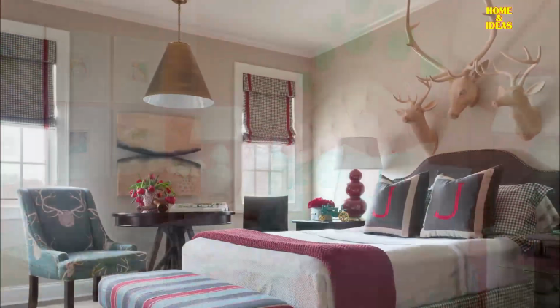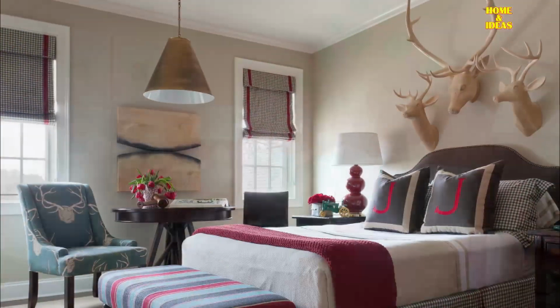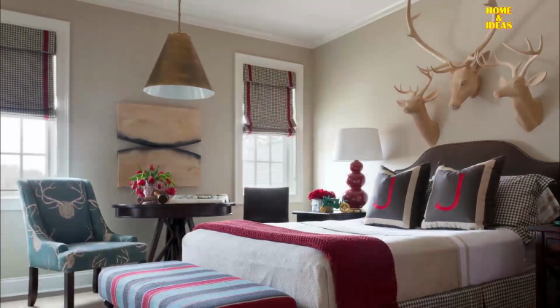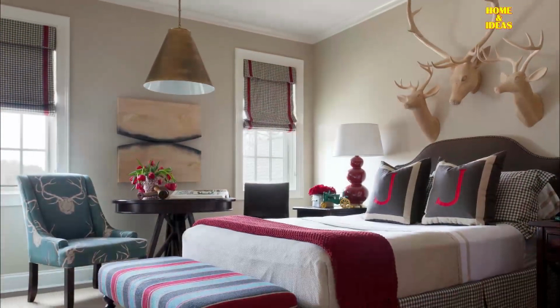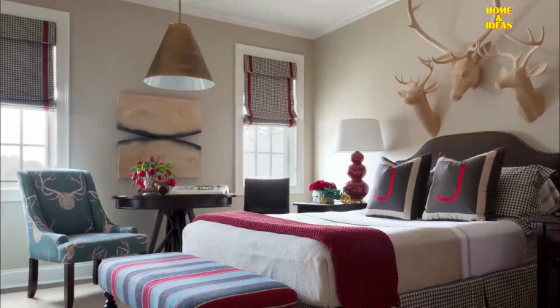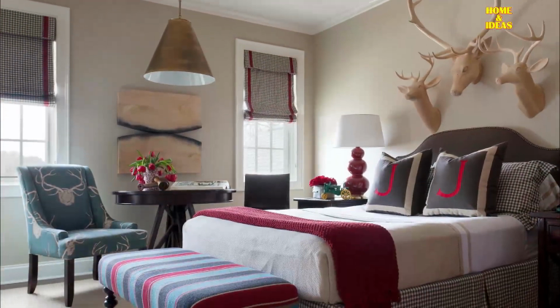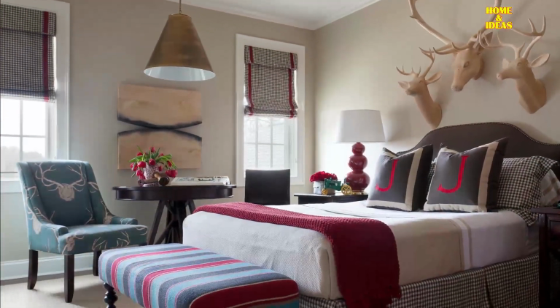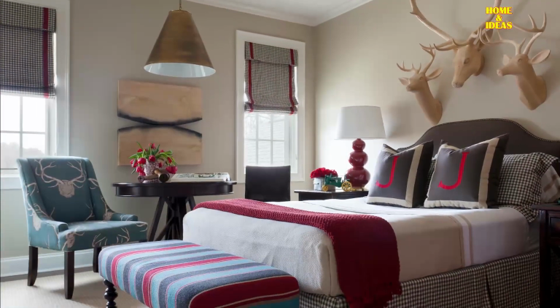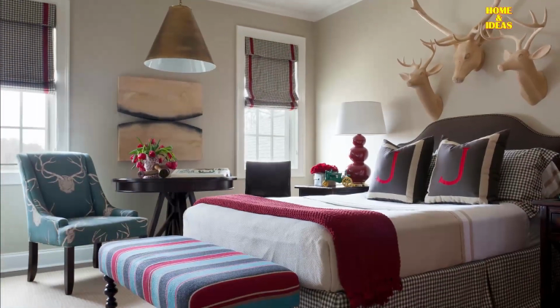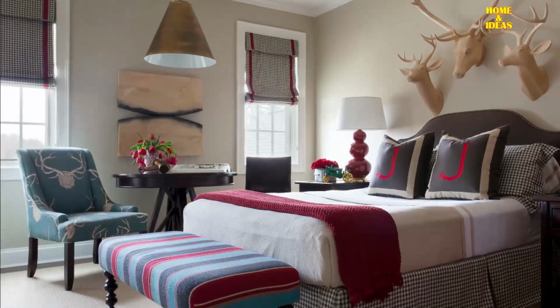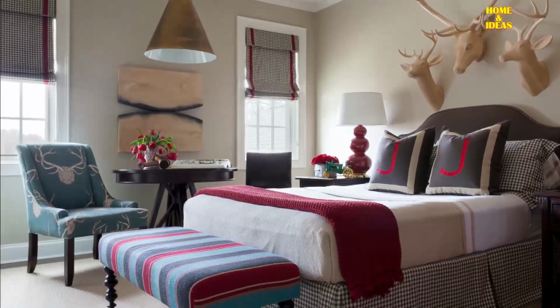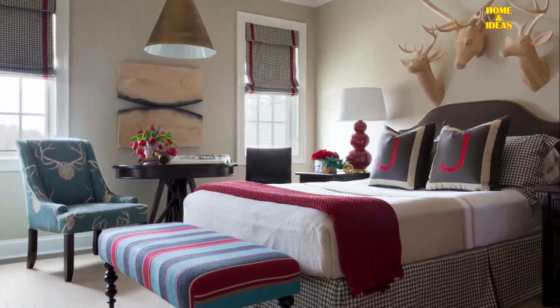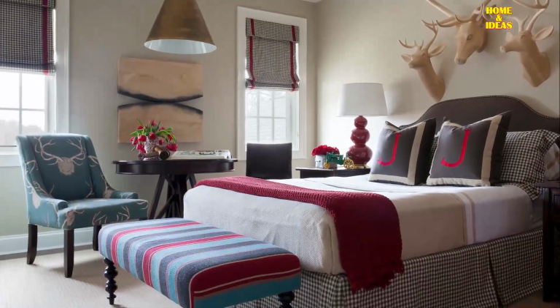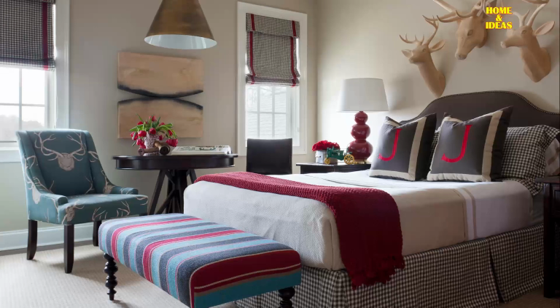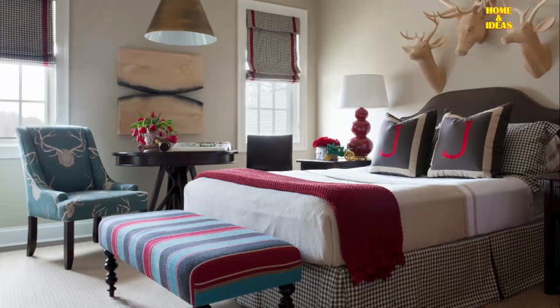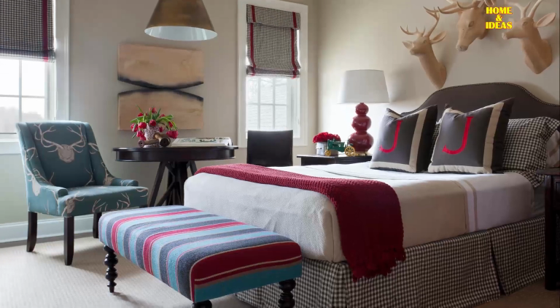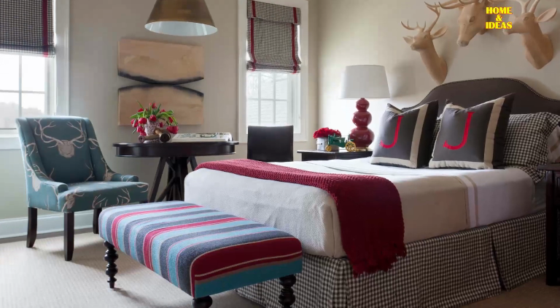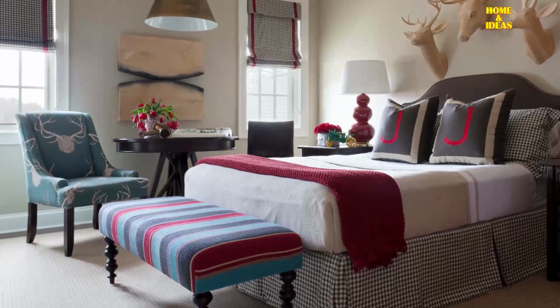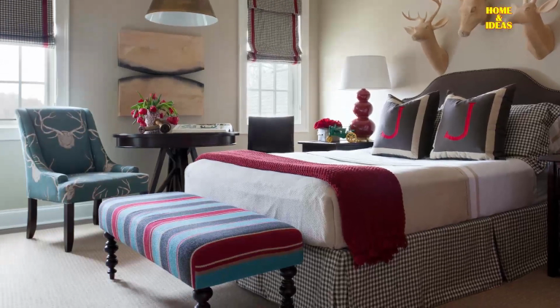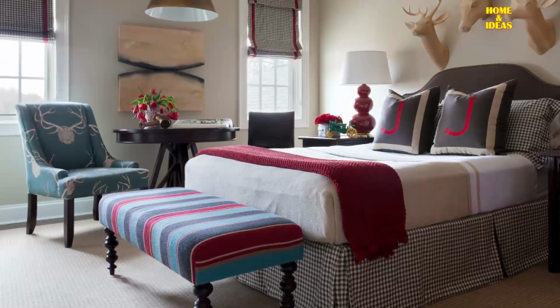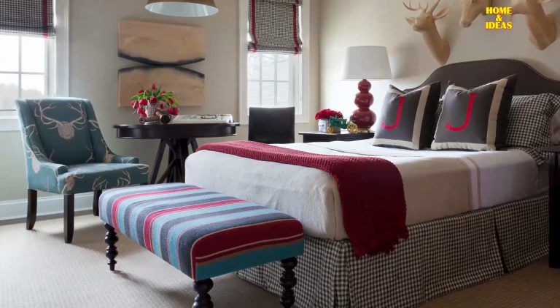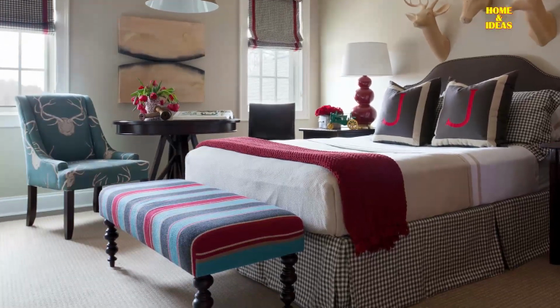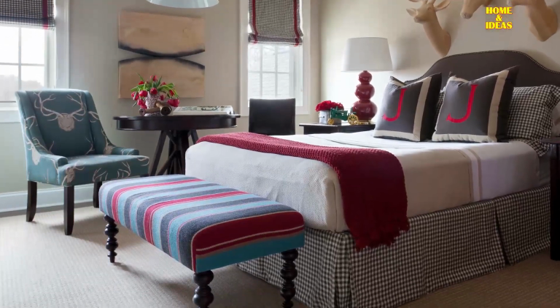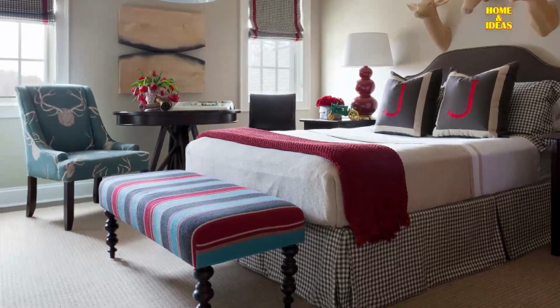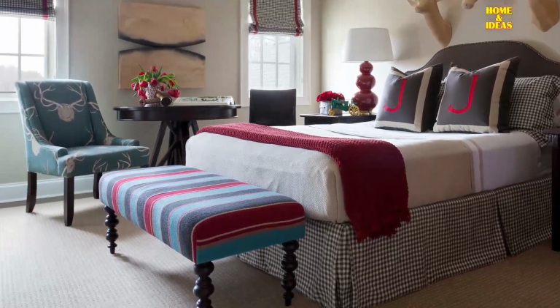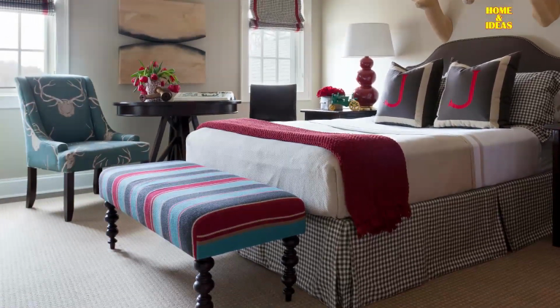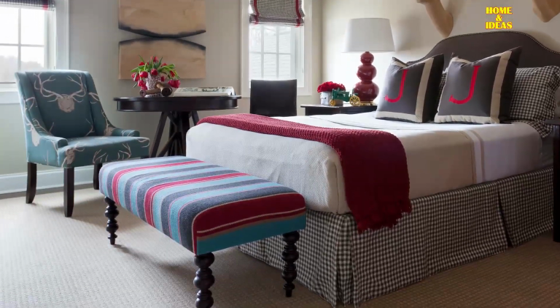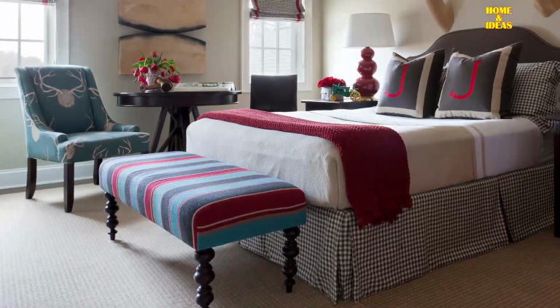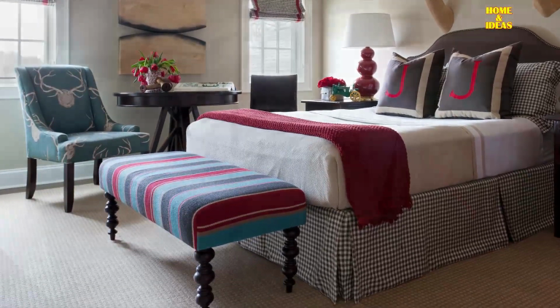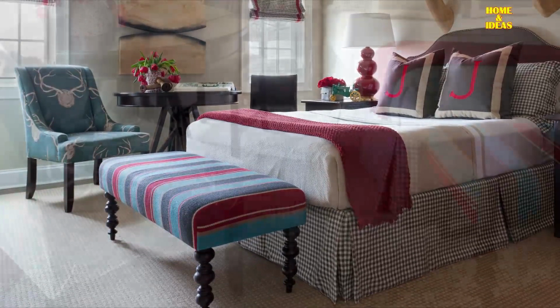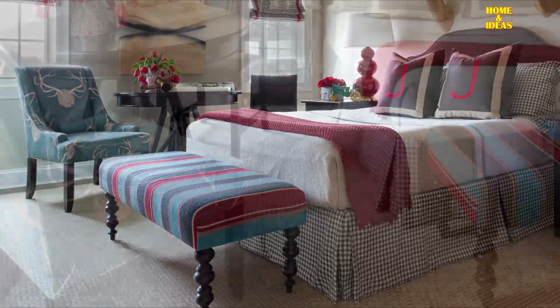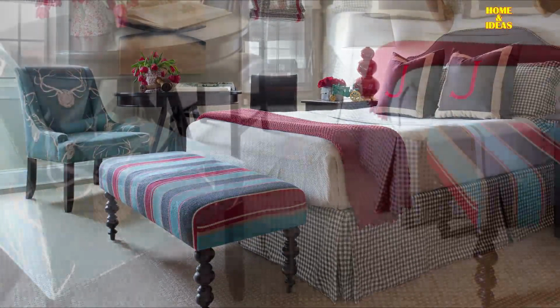A charming country style boy's bedroom featuring walls clad in Sherwin-Williams Relaxed Khaki.